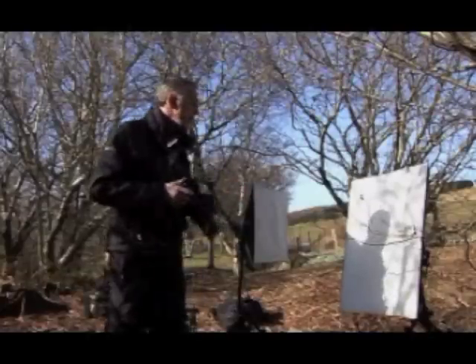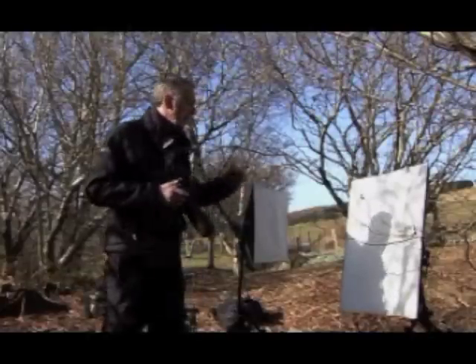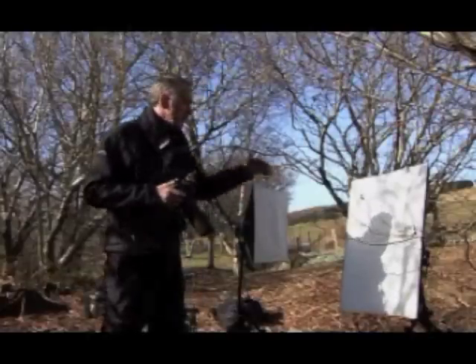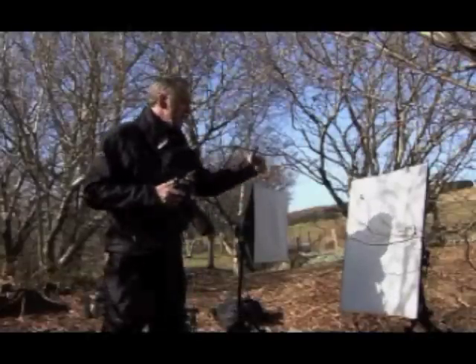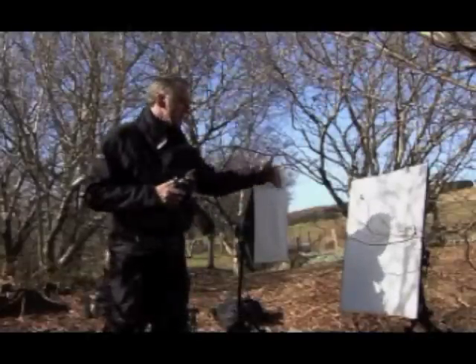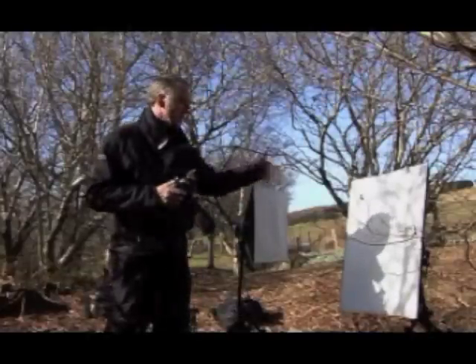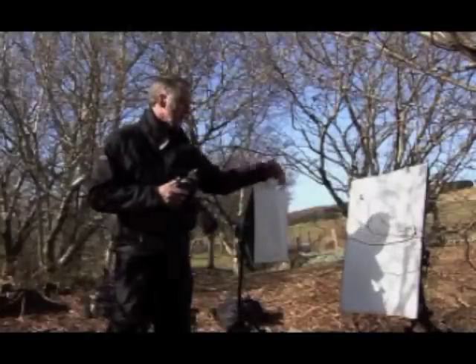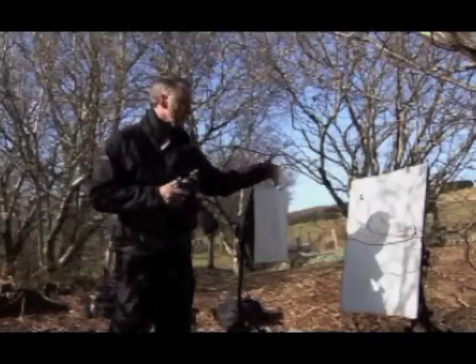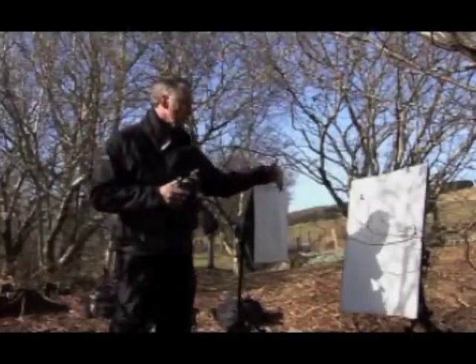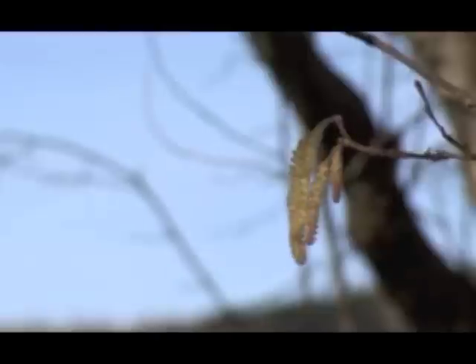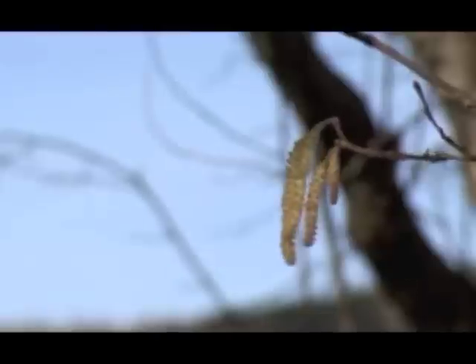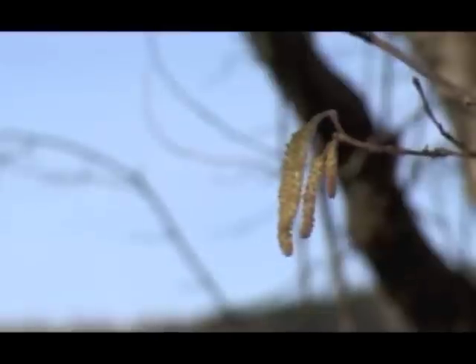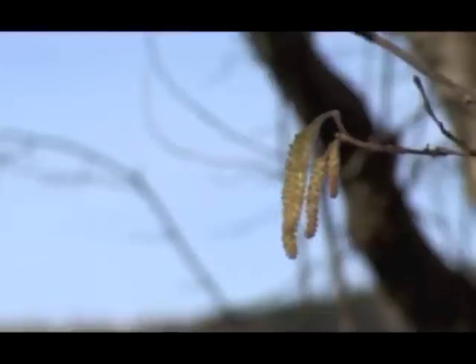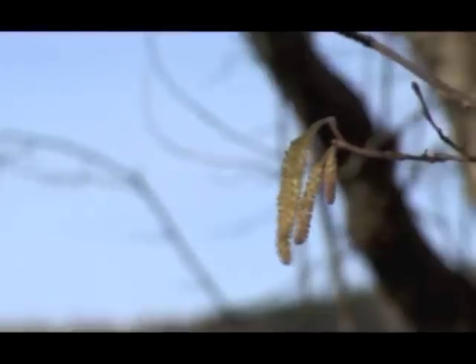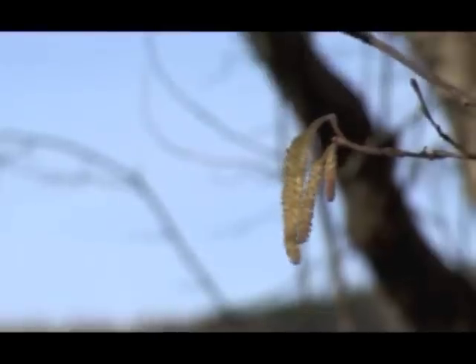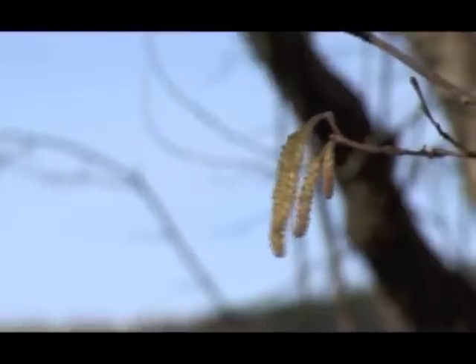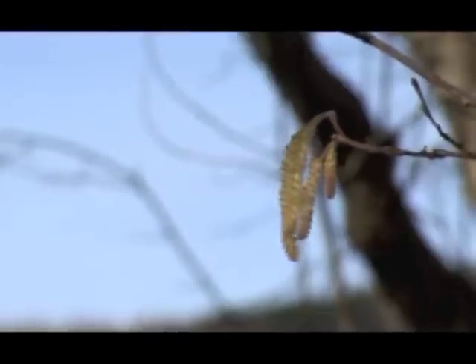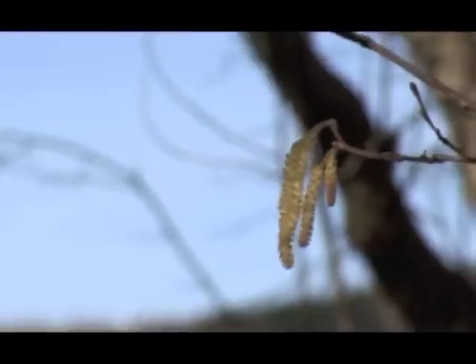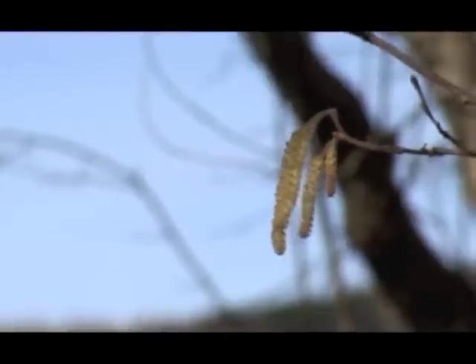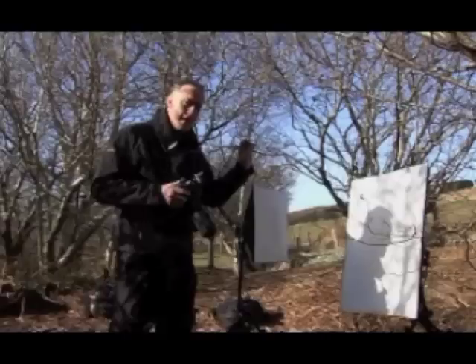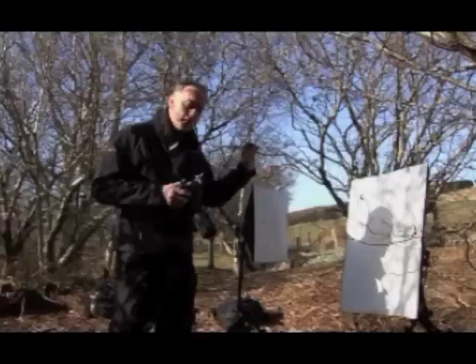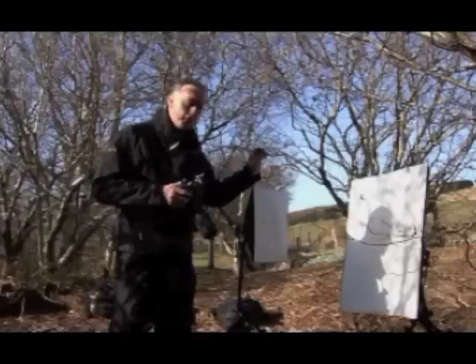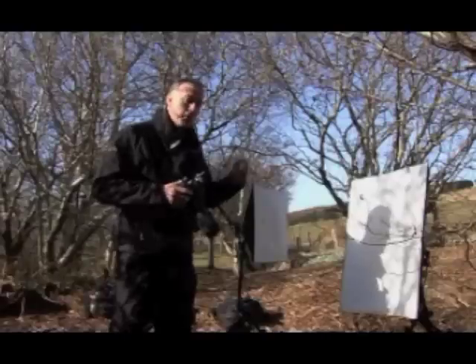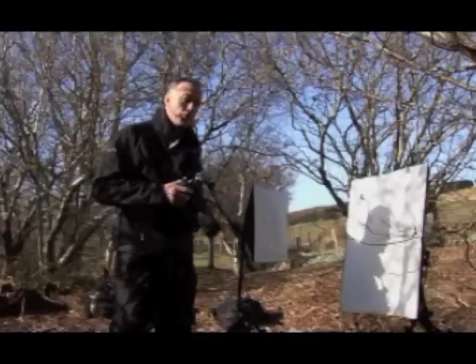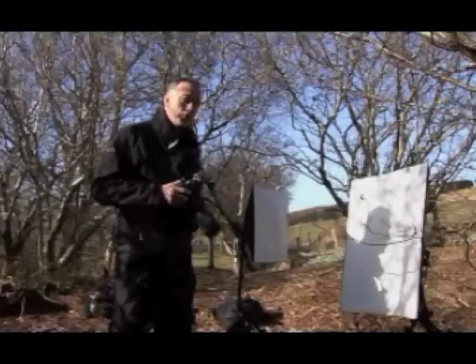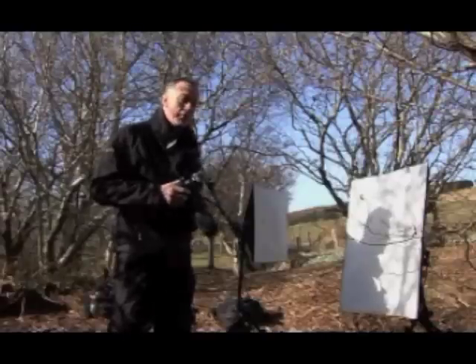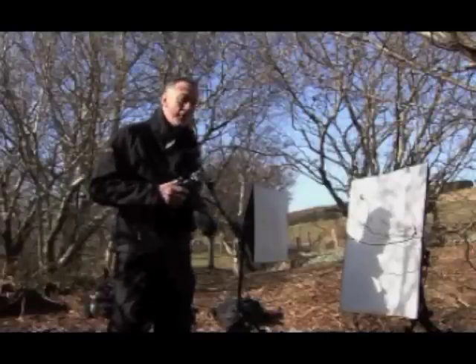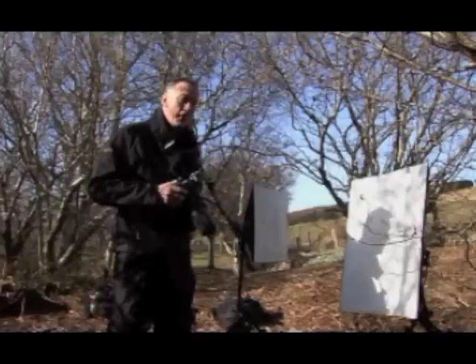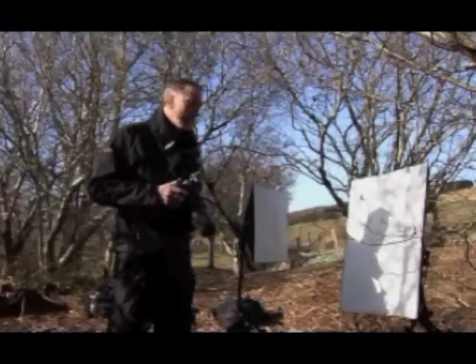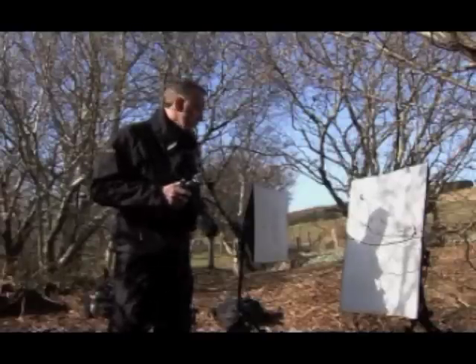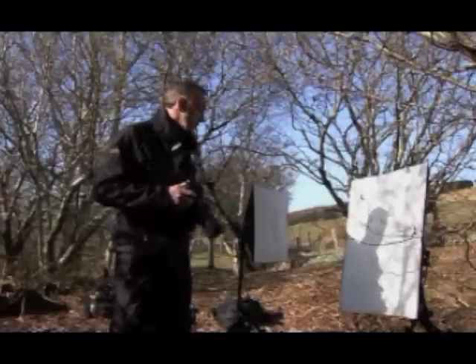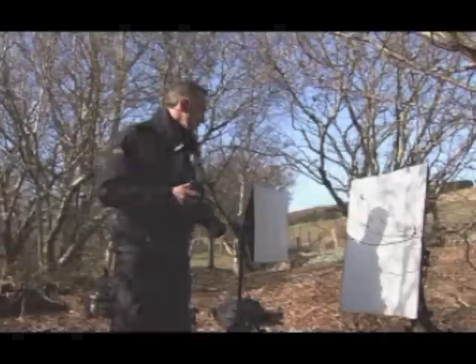And even if it's a little bit windy, as it is at the moment, the subject will still be very, very sharp.